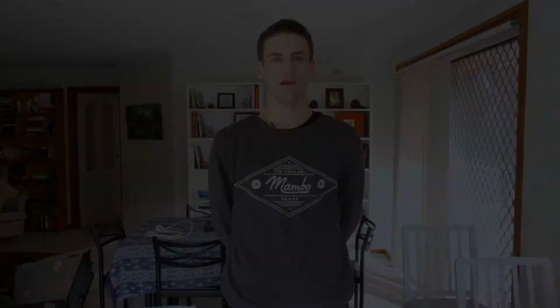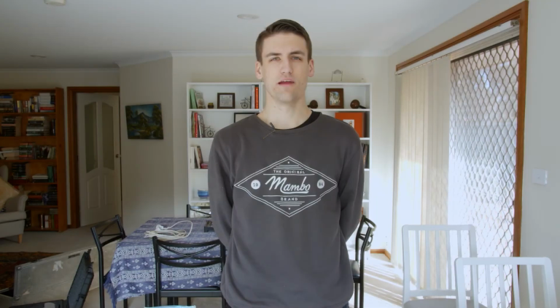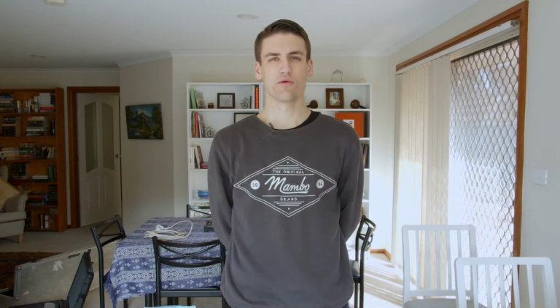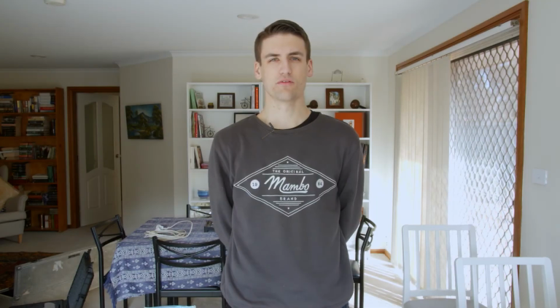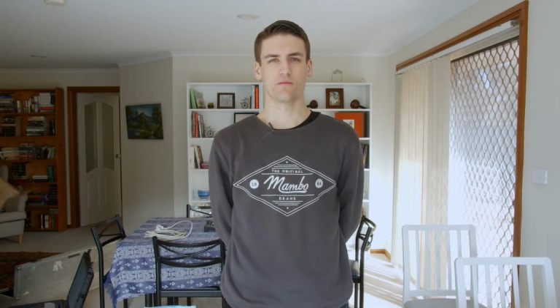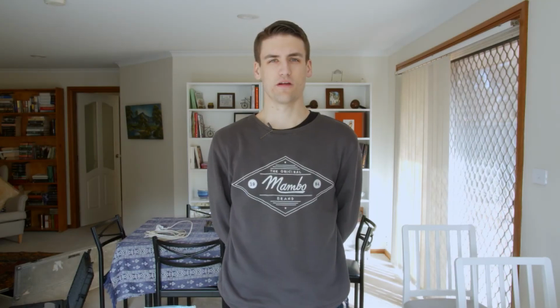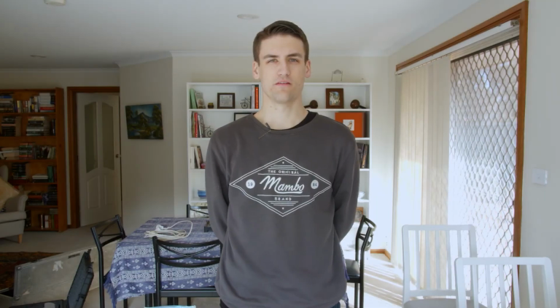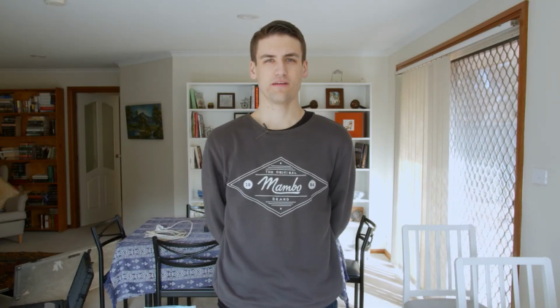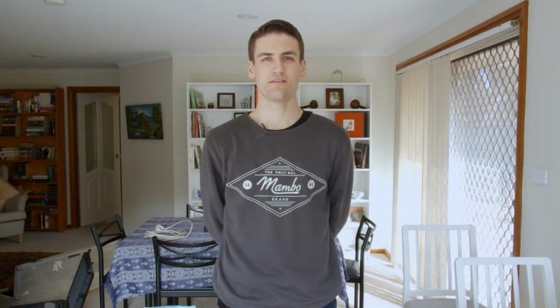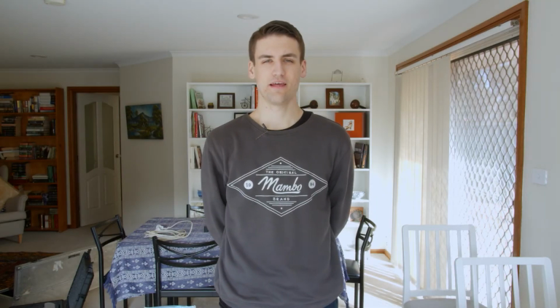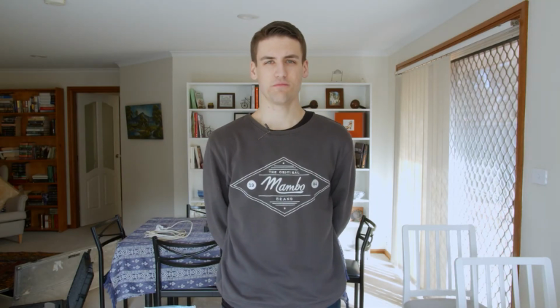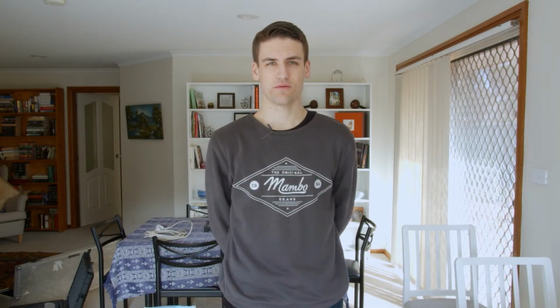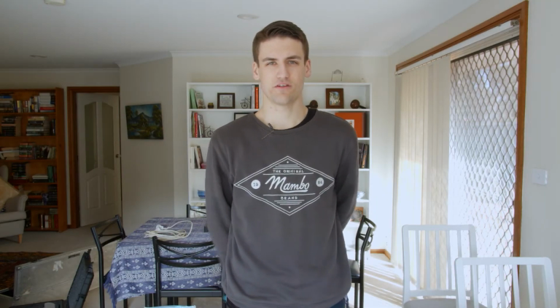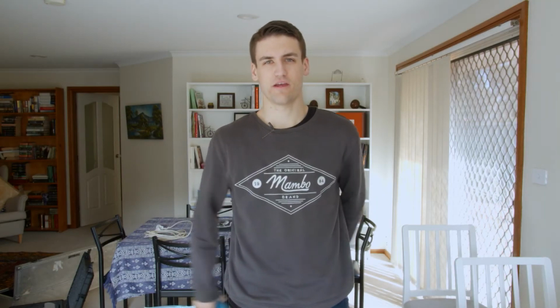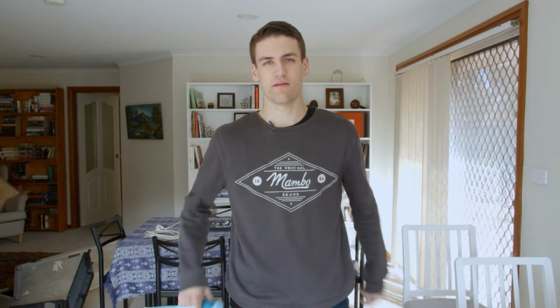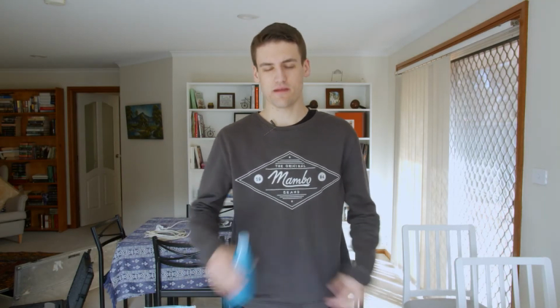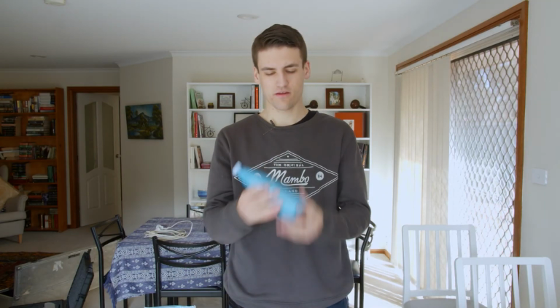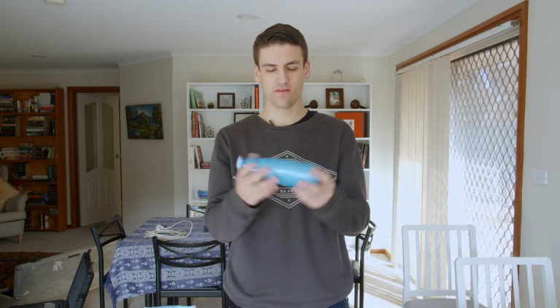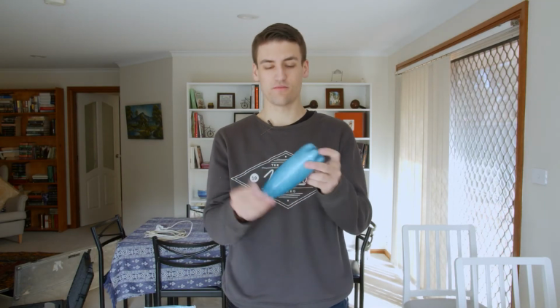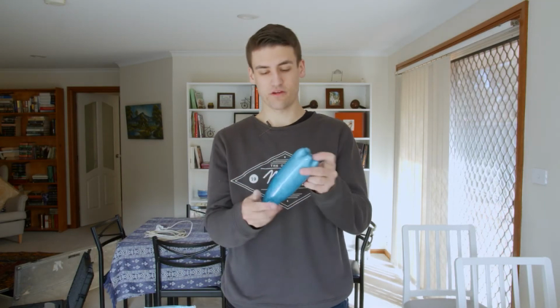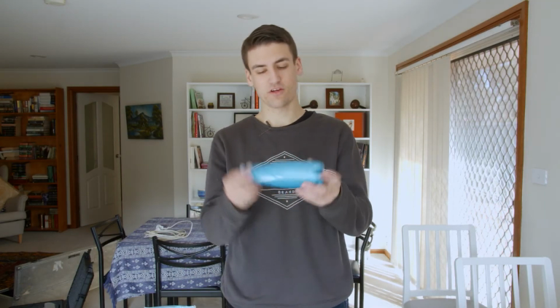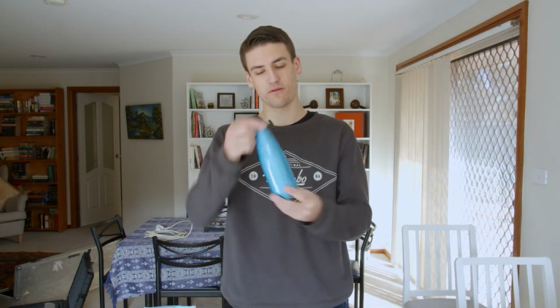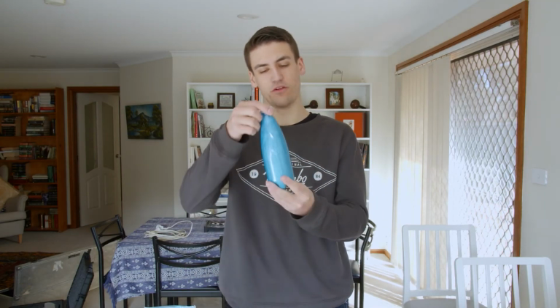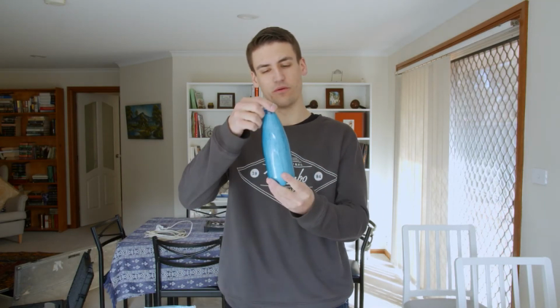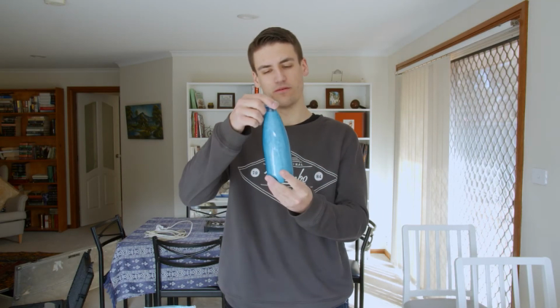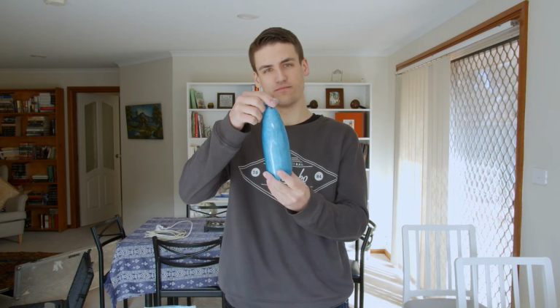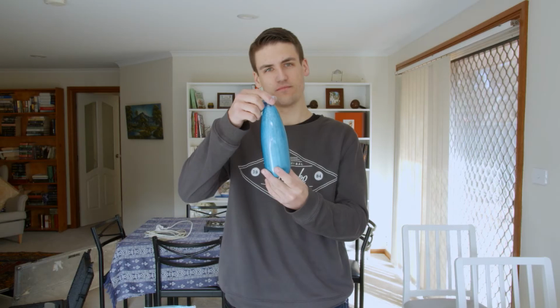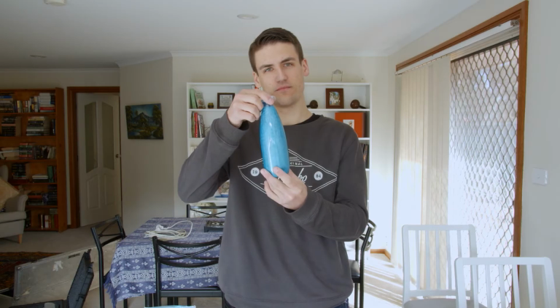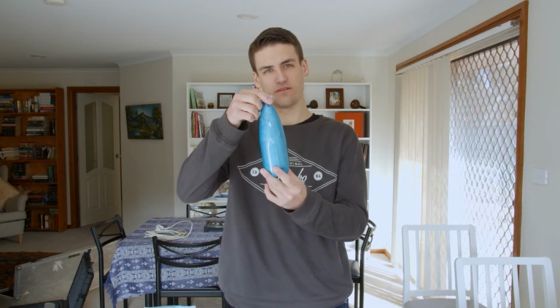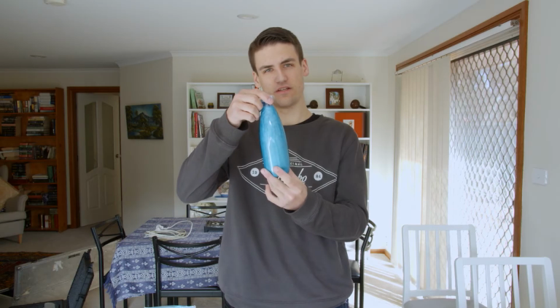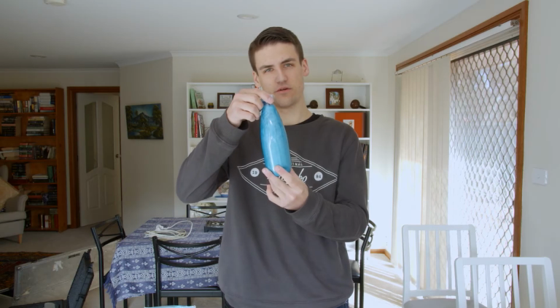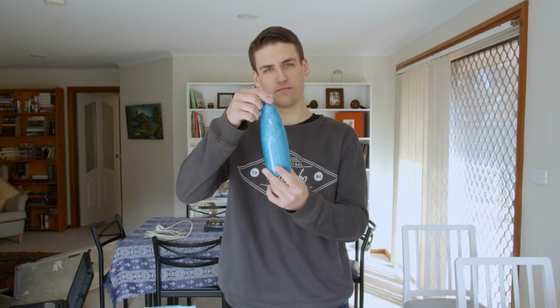Hey everyone, Scoop Scientist here. Today I'm going to be showing you how to make some rheoscopic fluid. So let's do it.